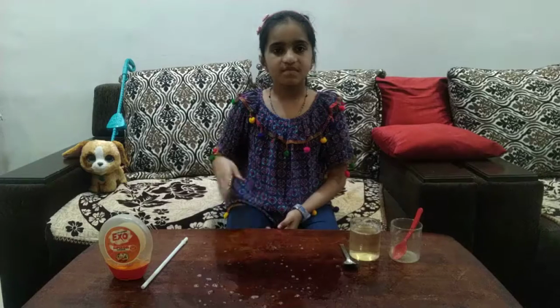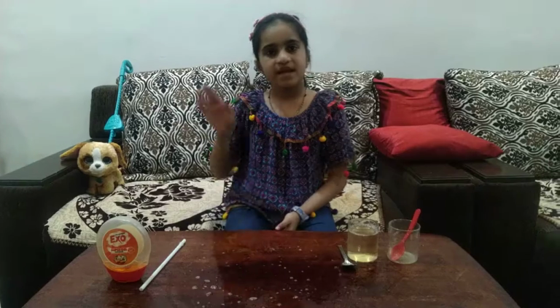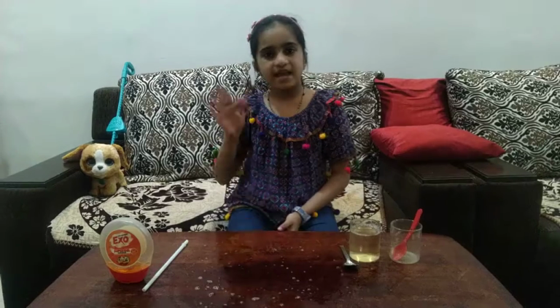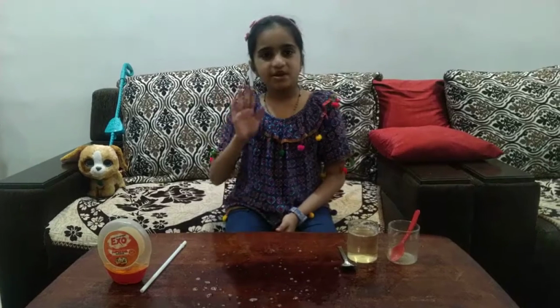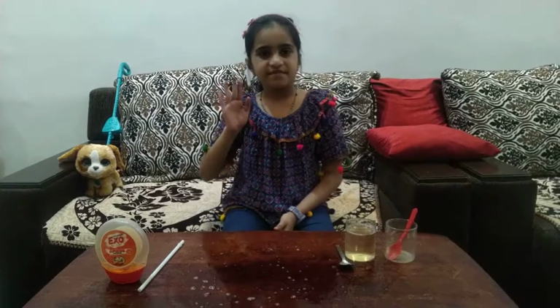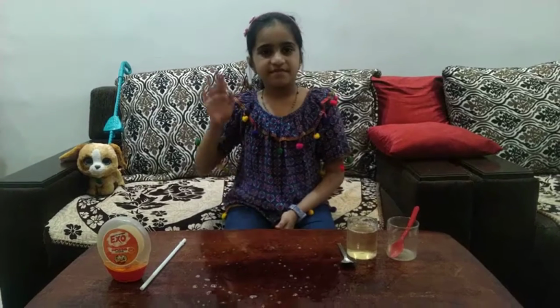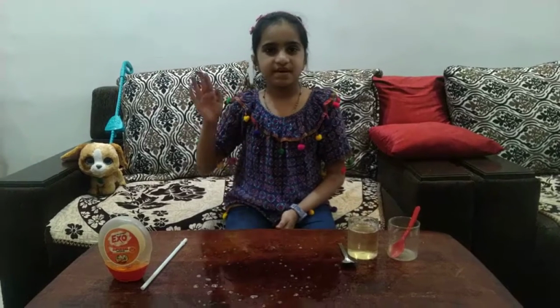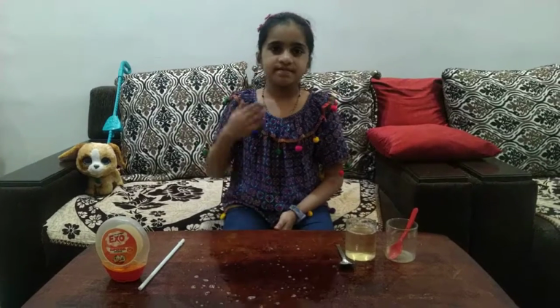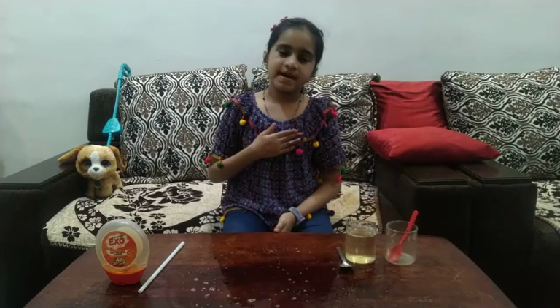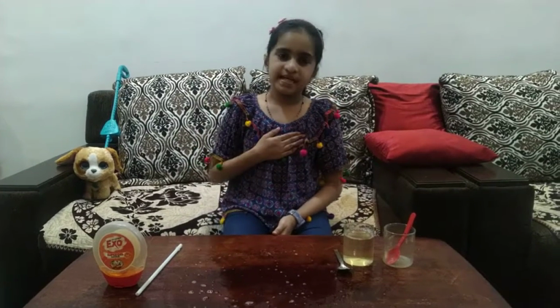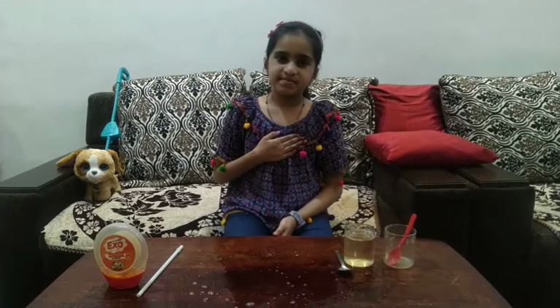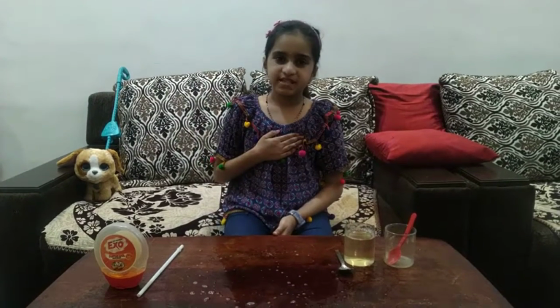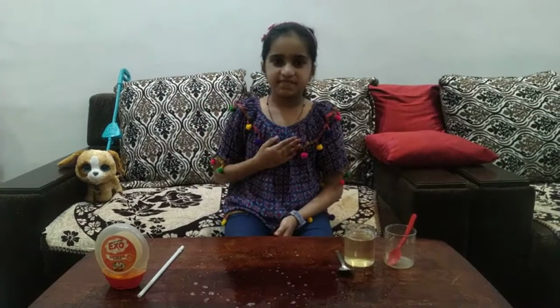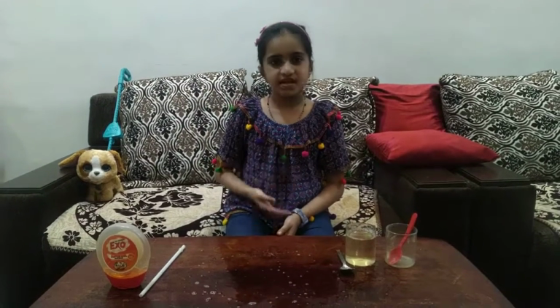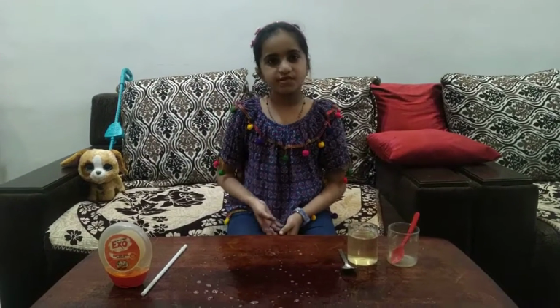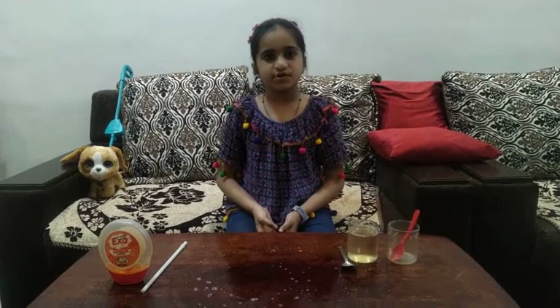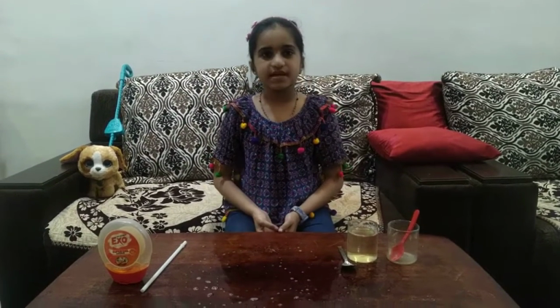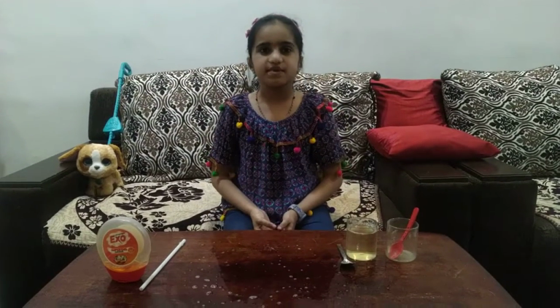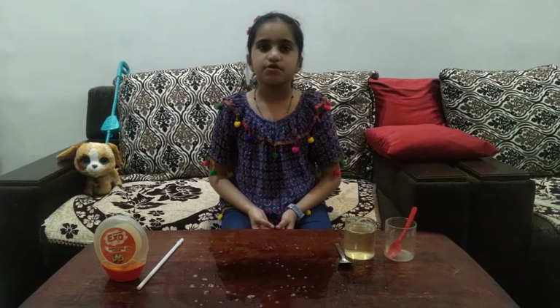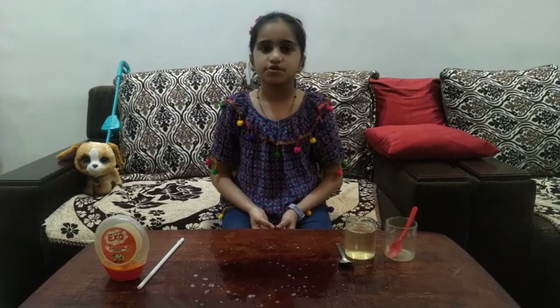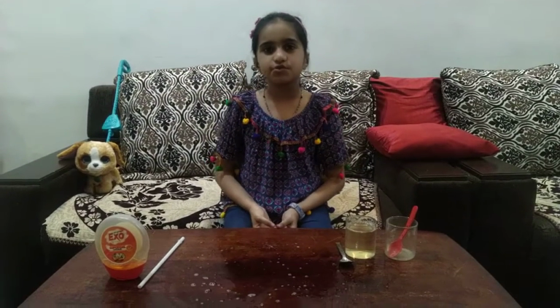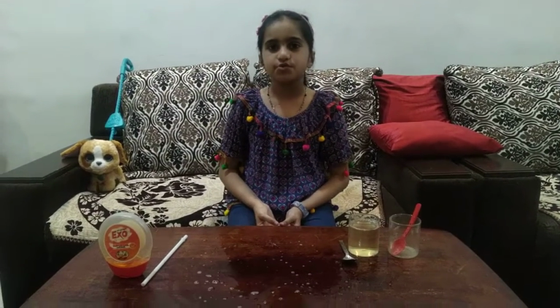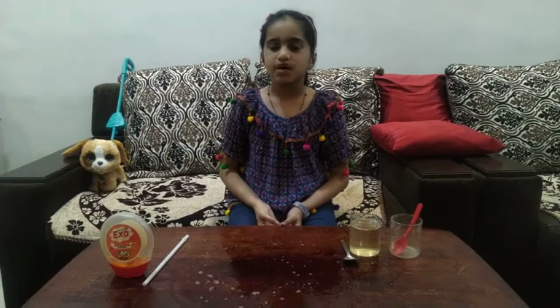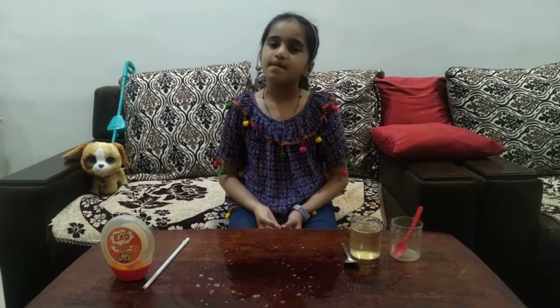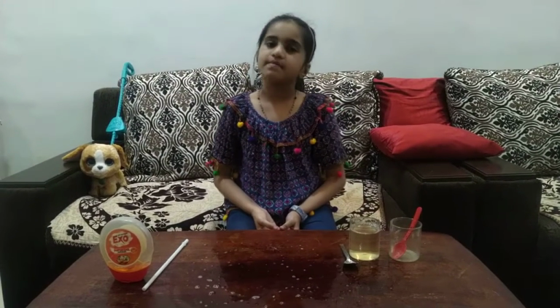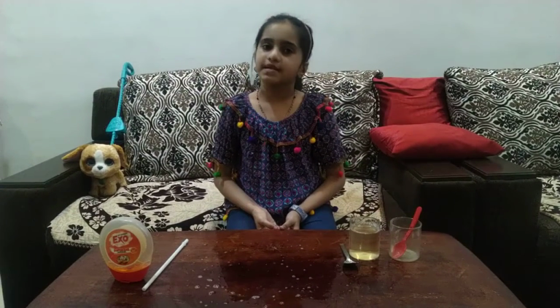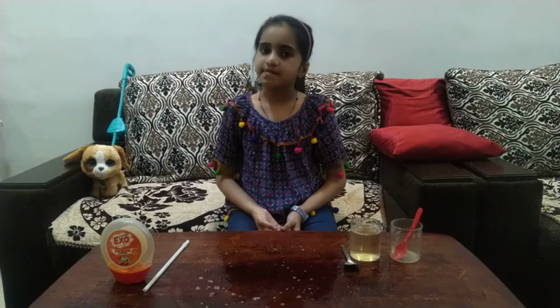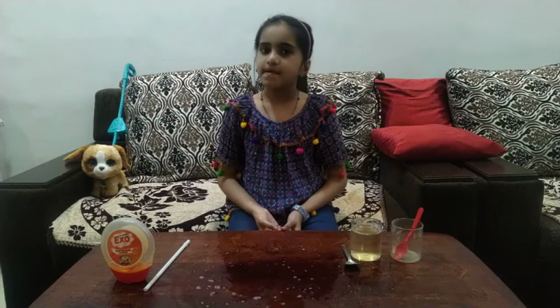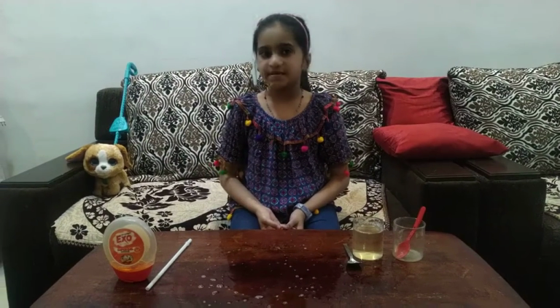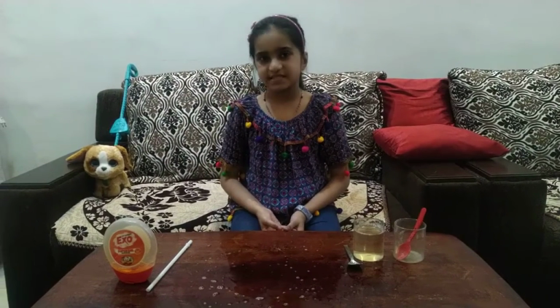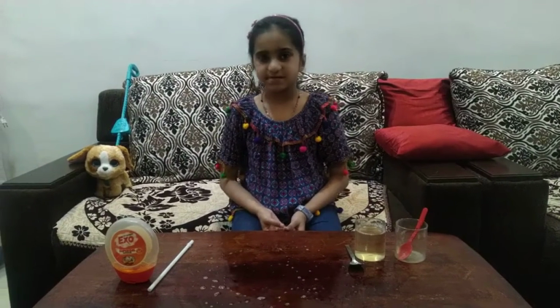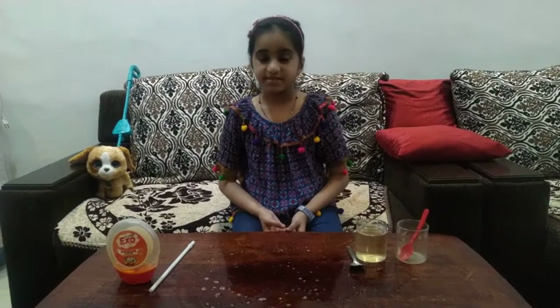Hello everyone, my name is Adhika and today we are going to do another bubble experiment.